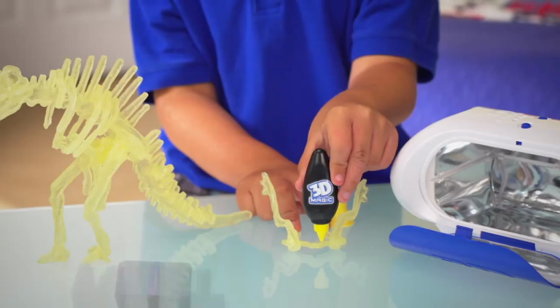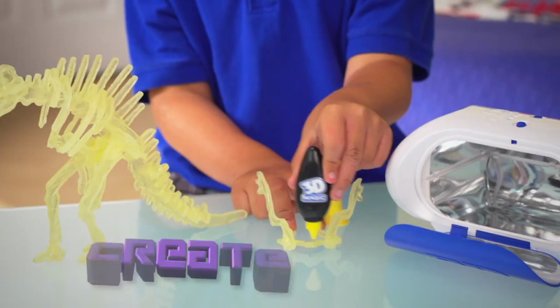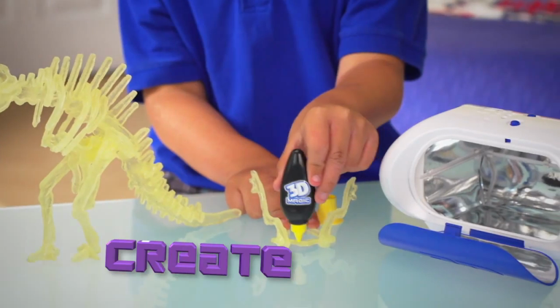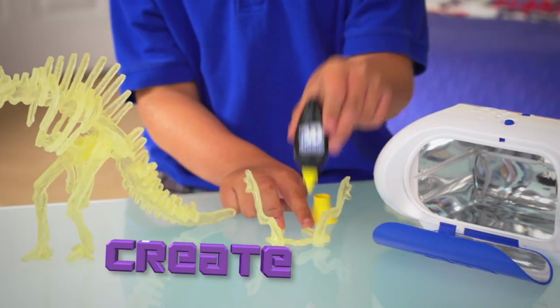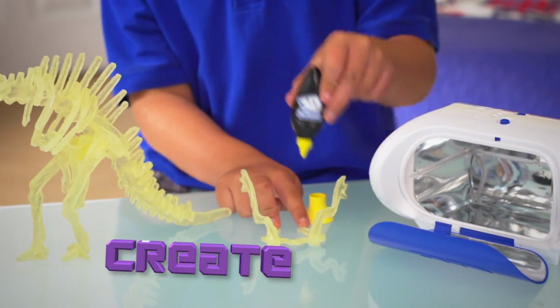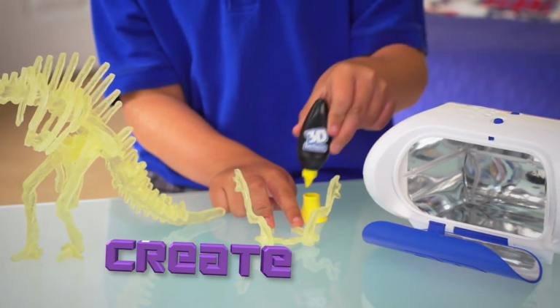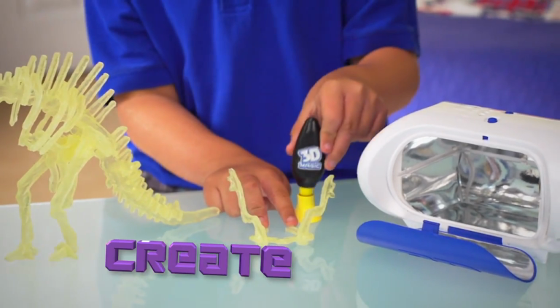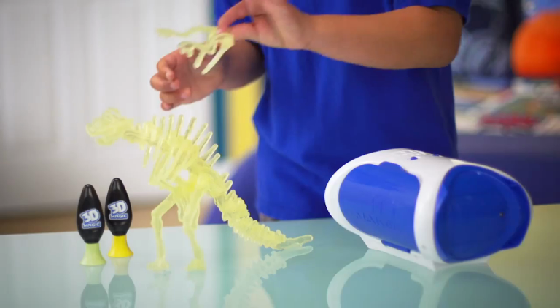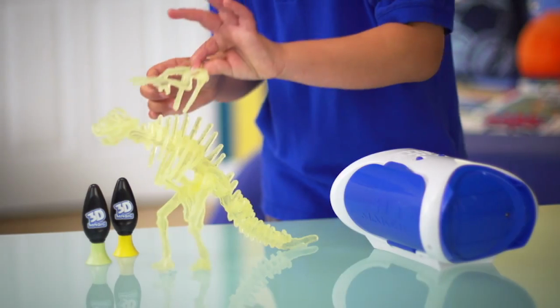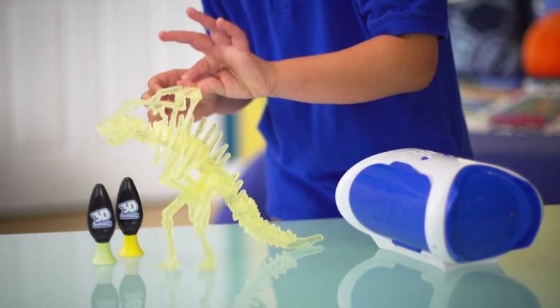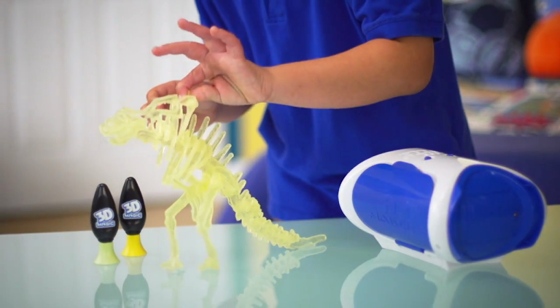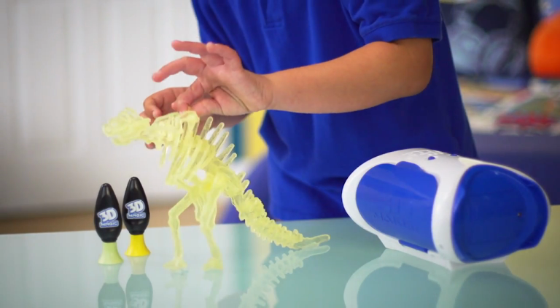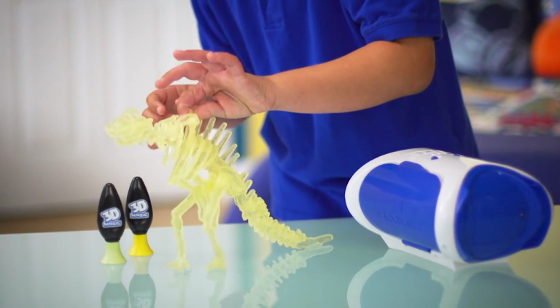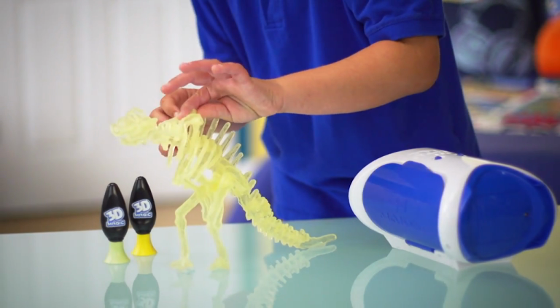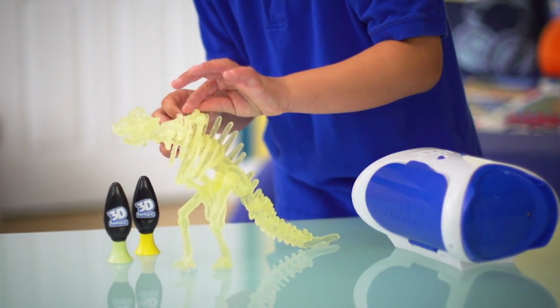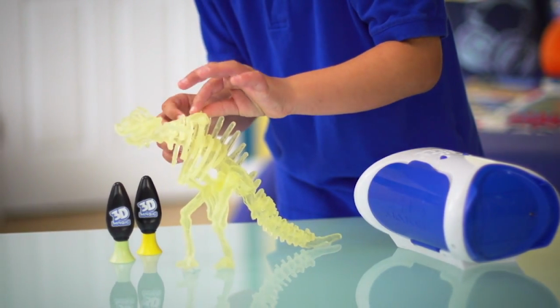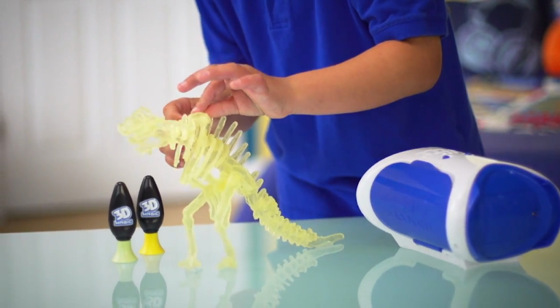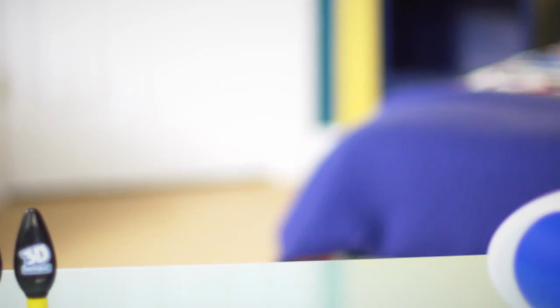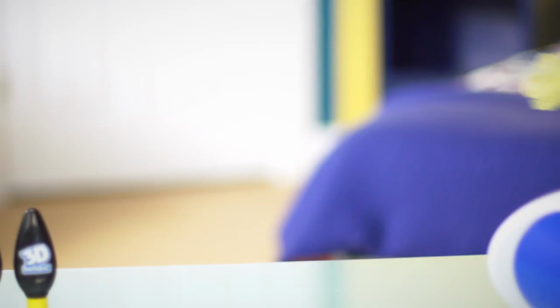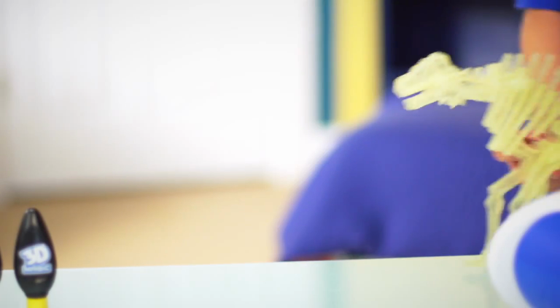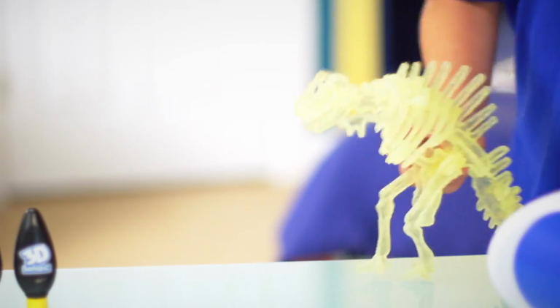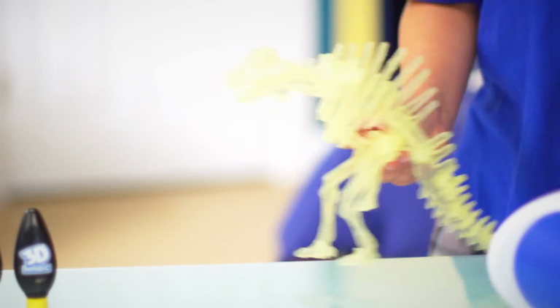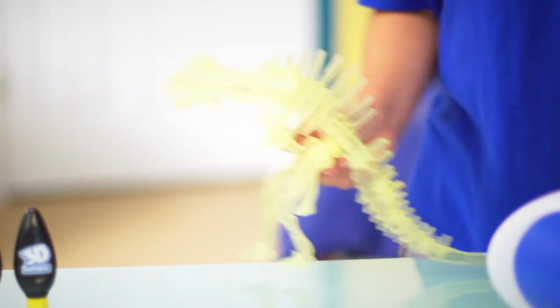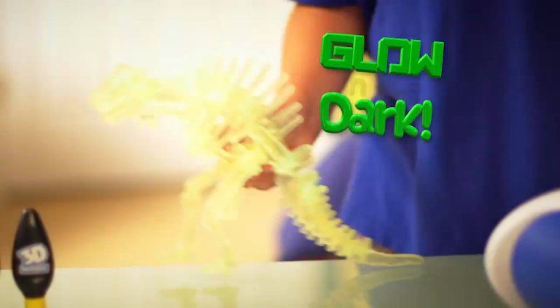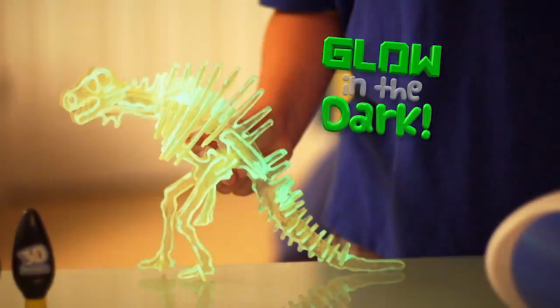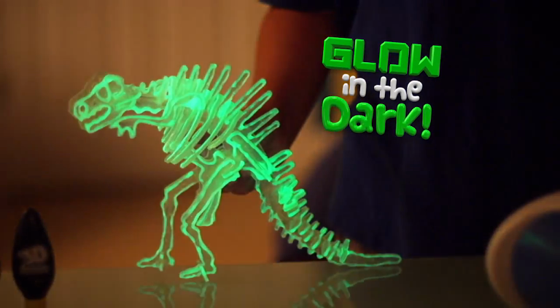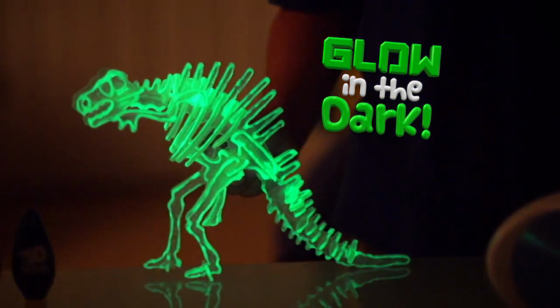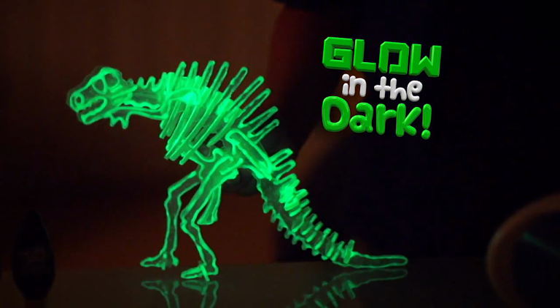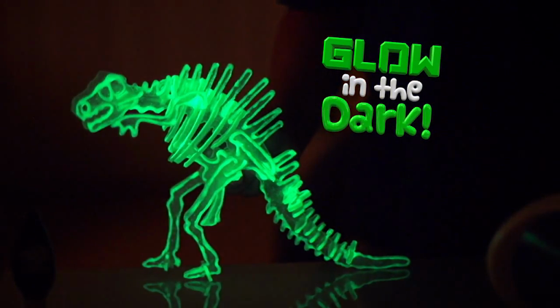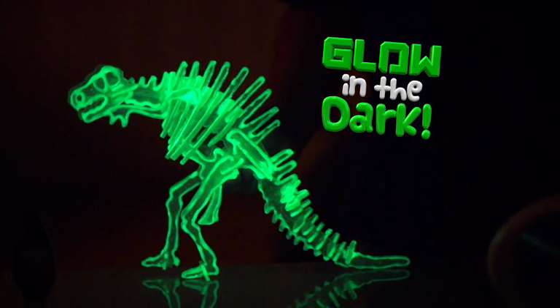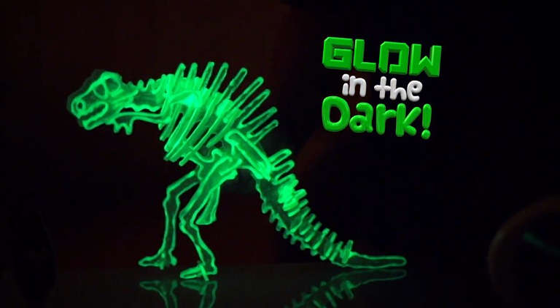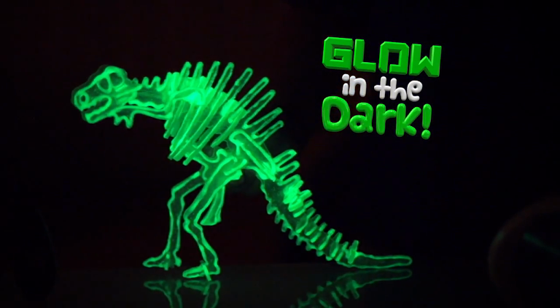Design, develop, and create simple pieces. That dinosaur is ready to show — now turn out the lights to watch it glow.